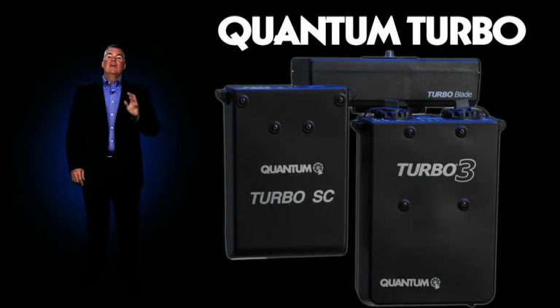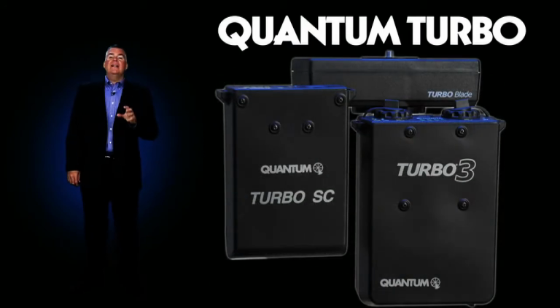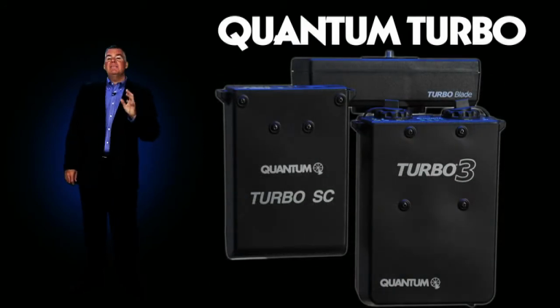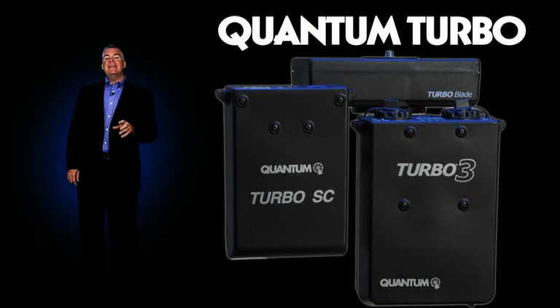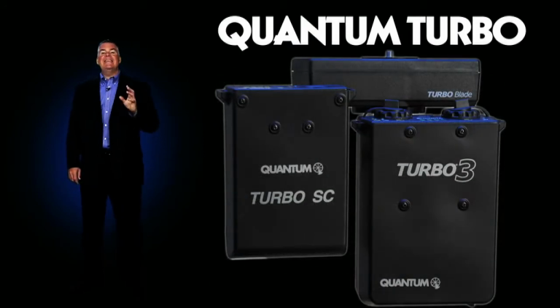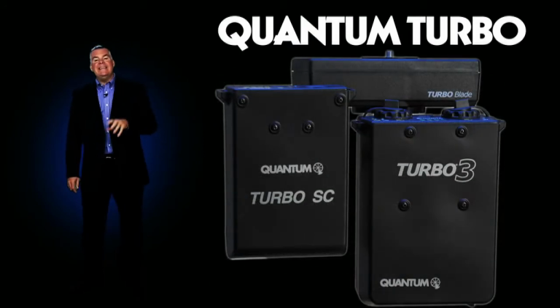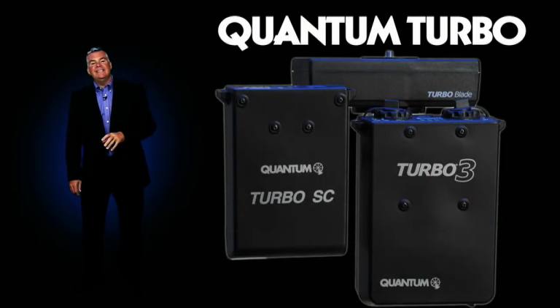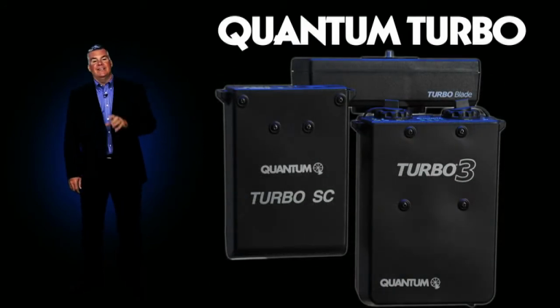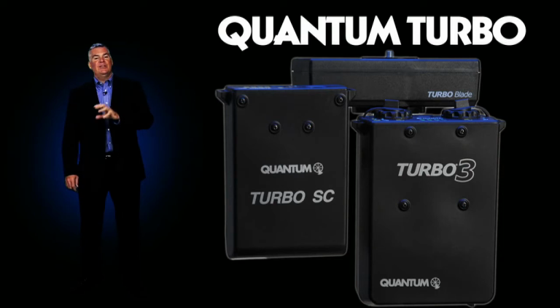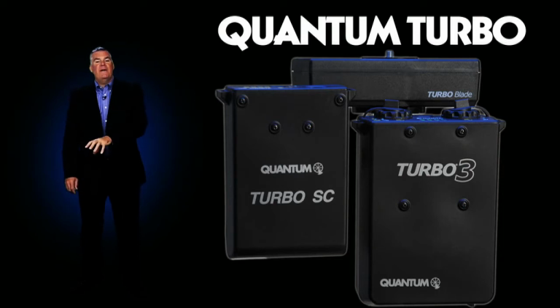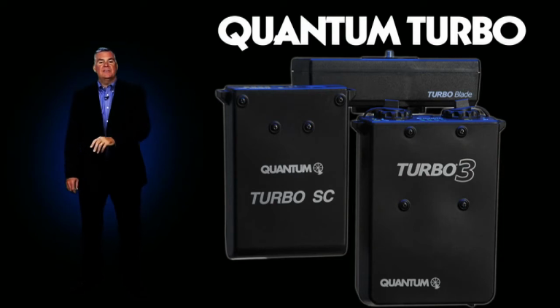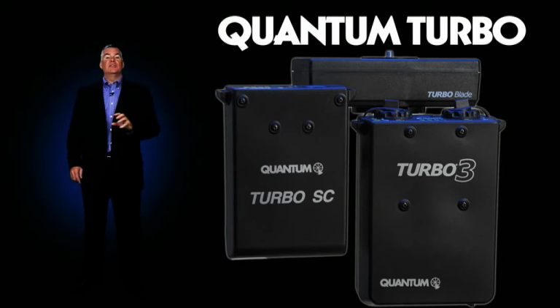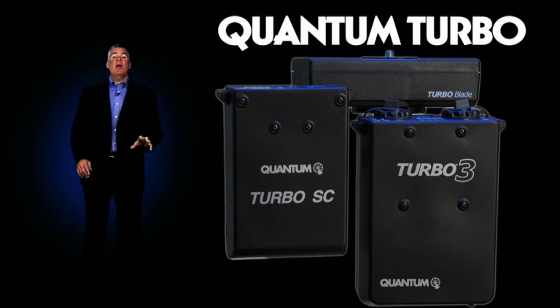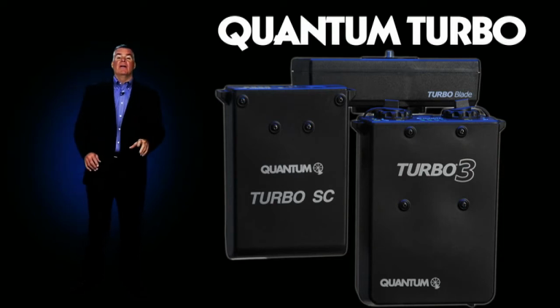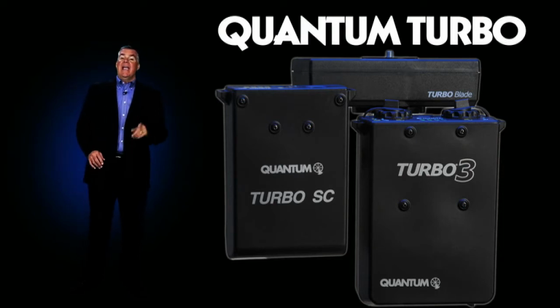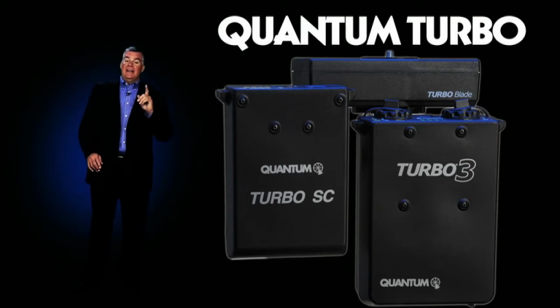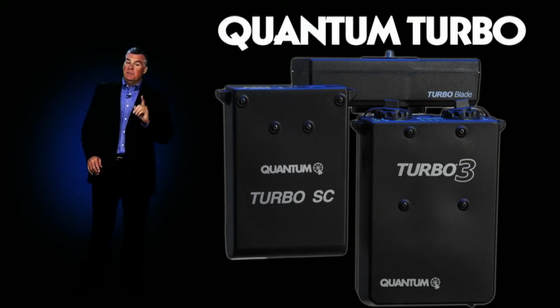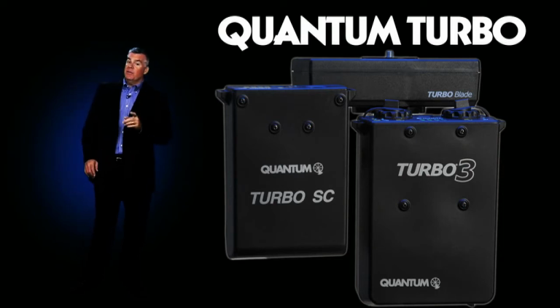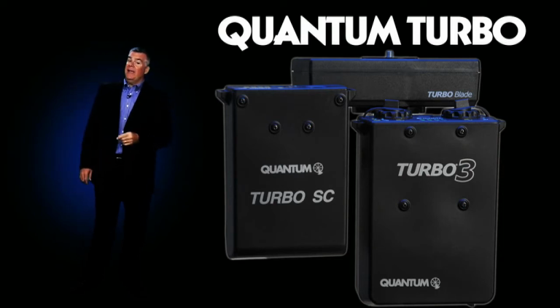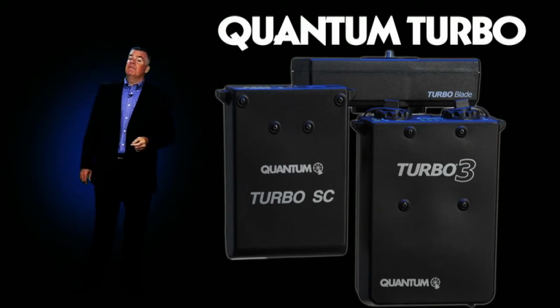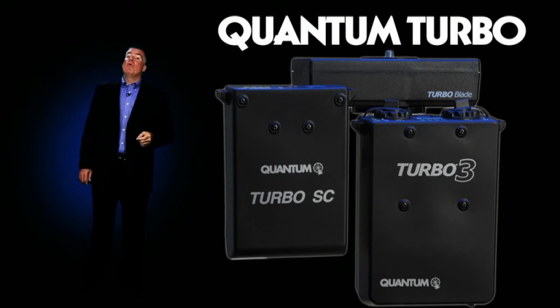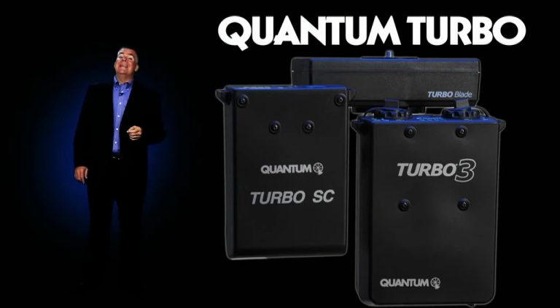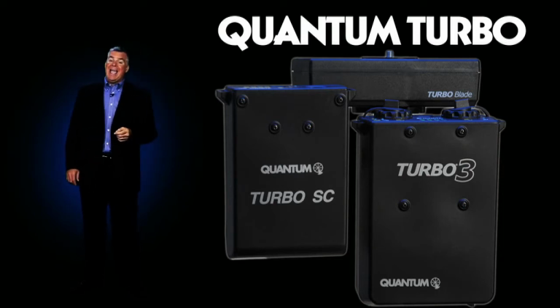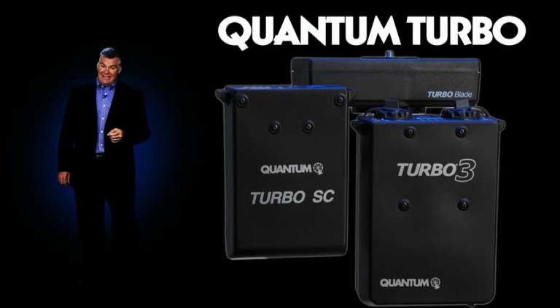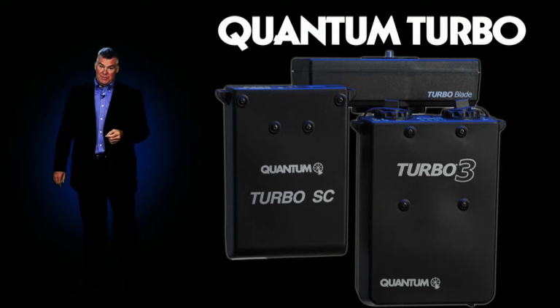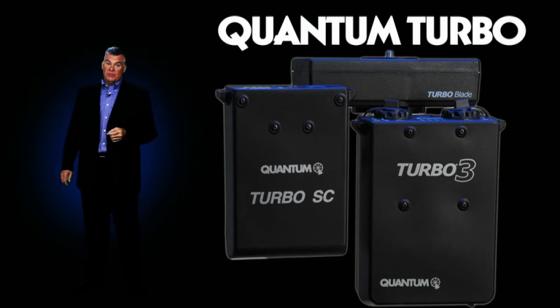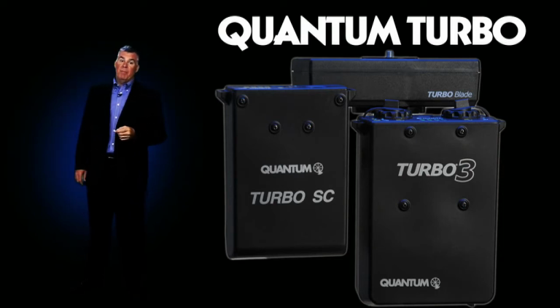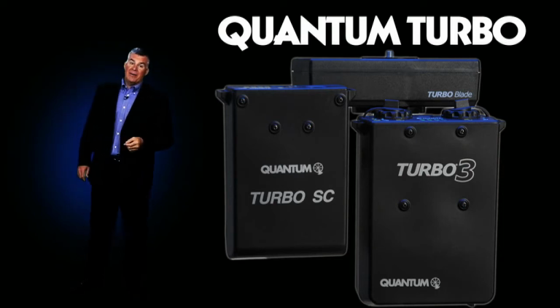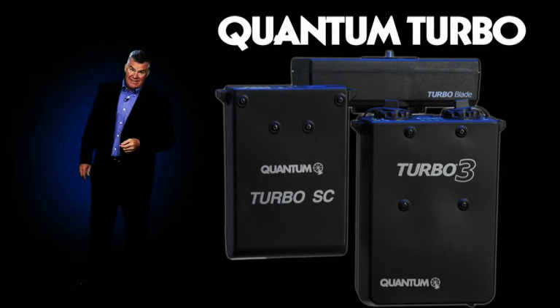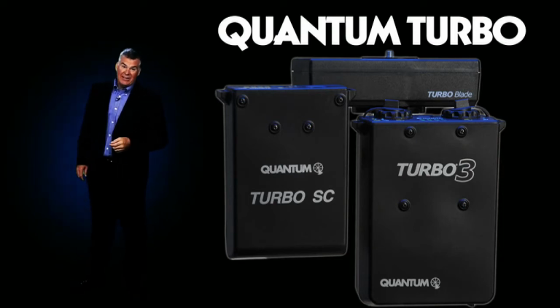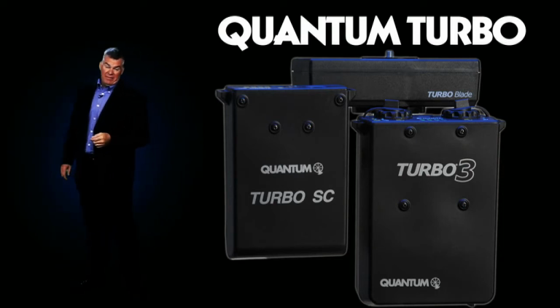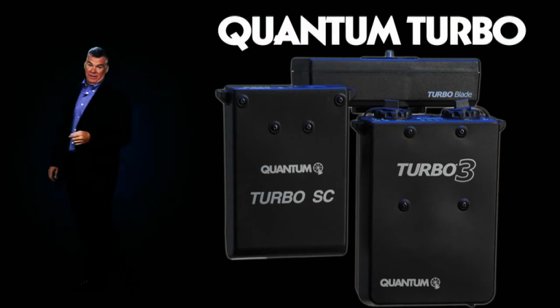Quantum makes it easy to shoot faster, smarter, and to spare the planet from more nasty disposable batteries in our landfills.